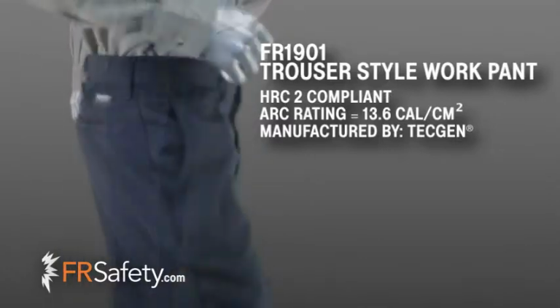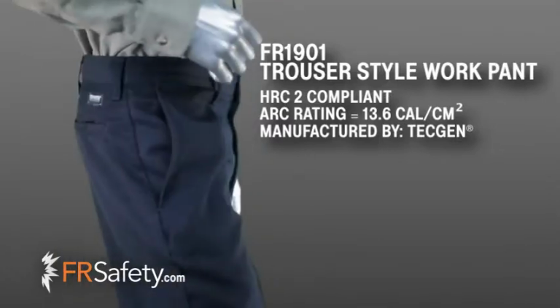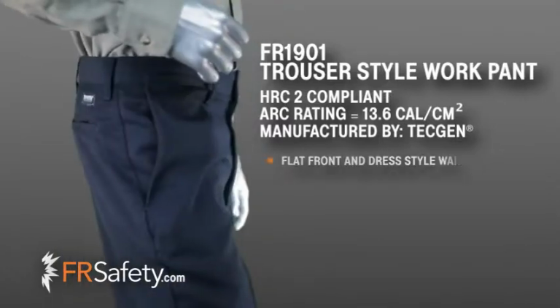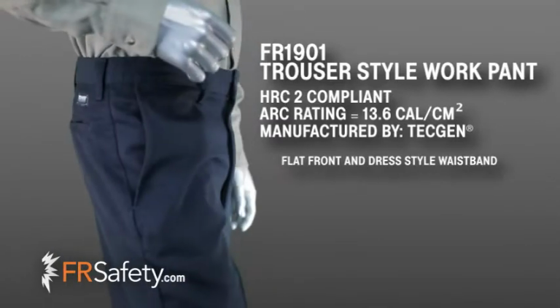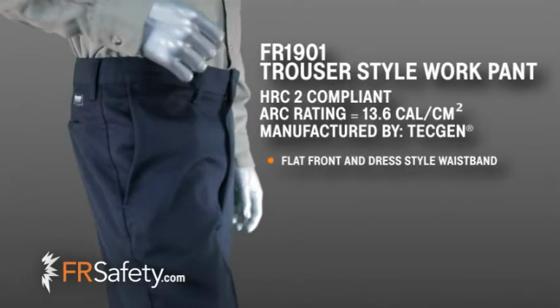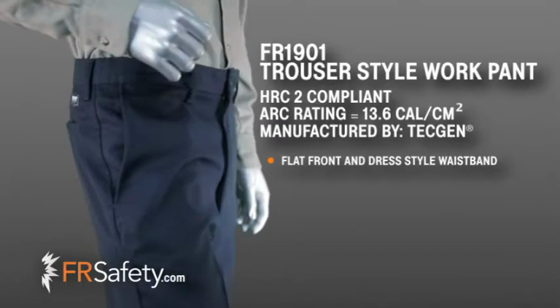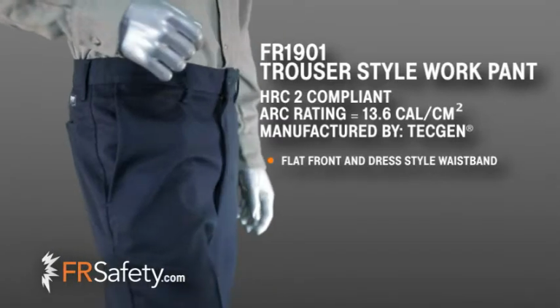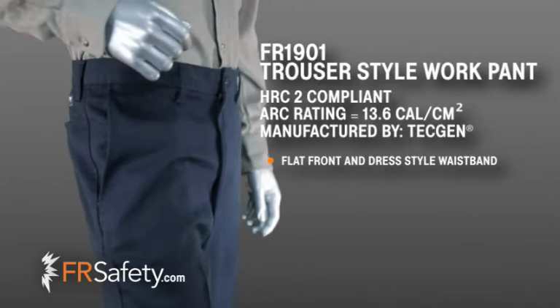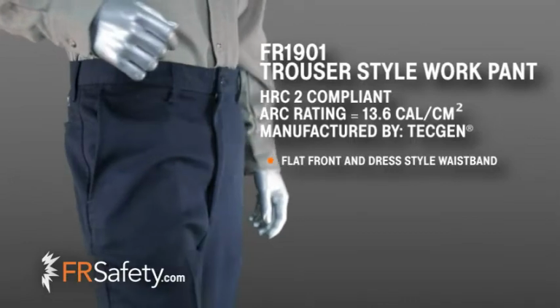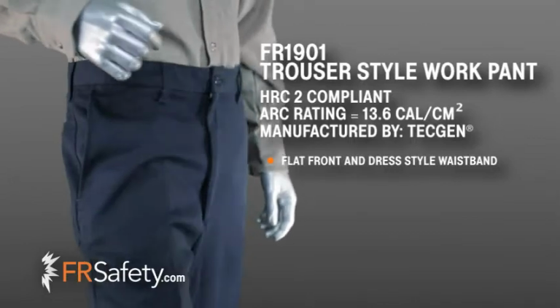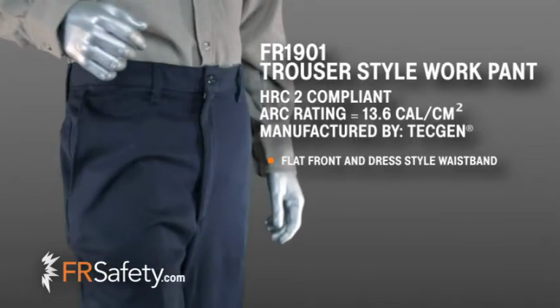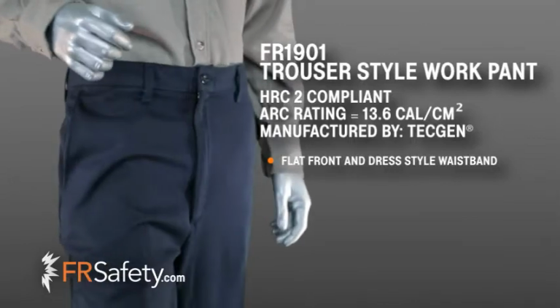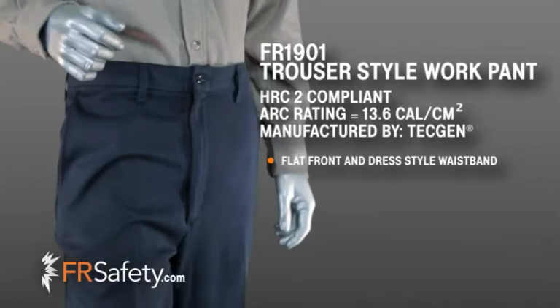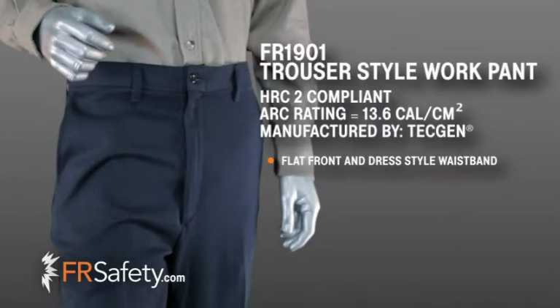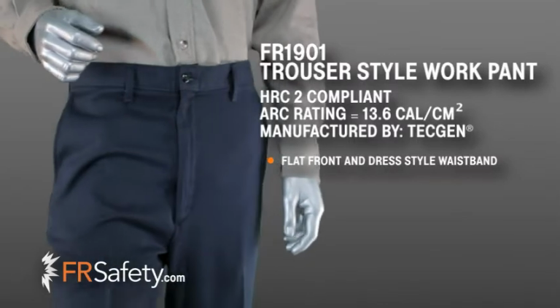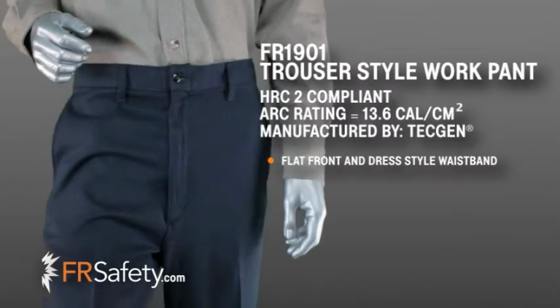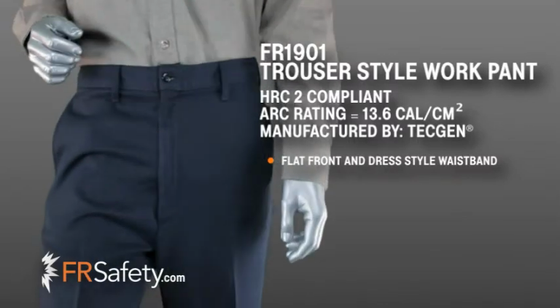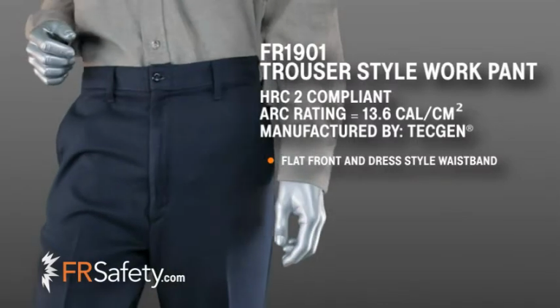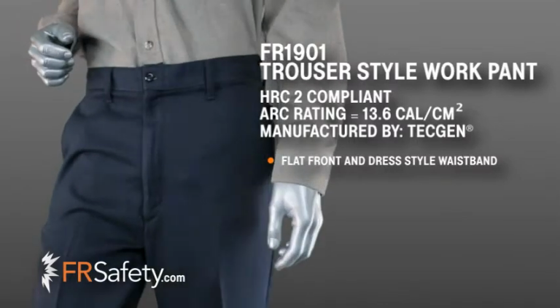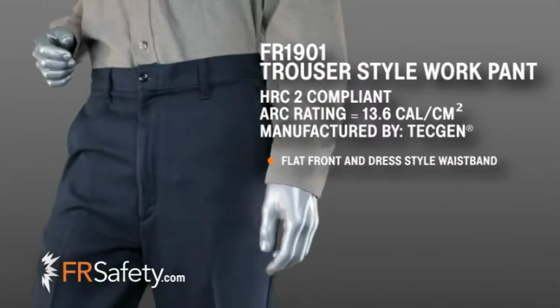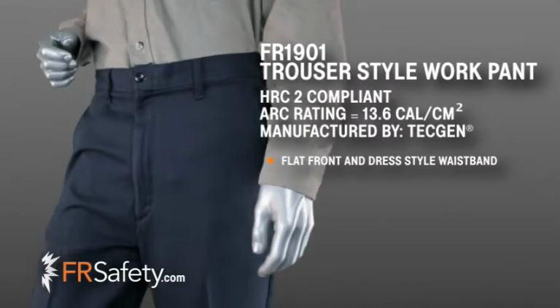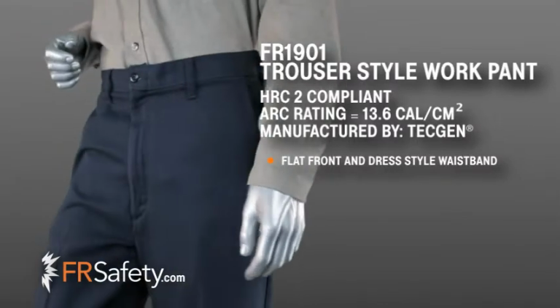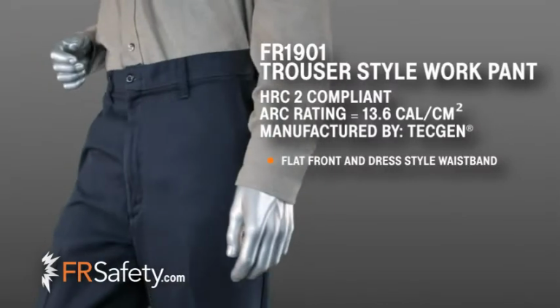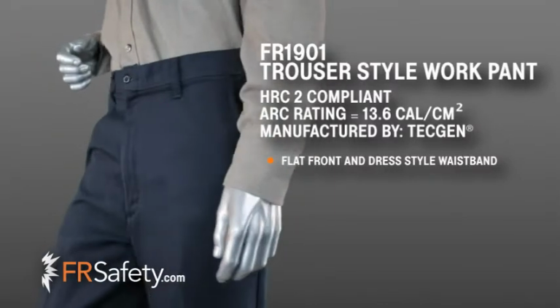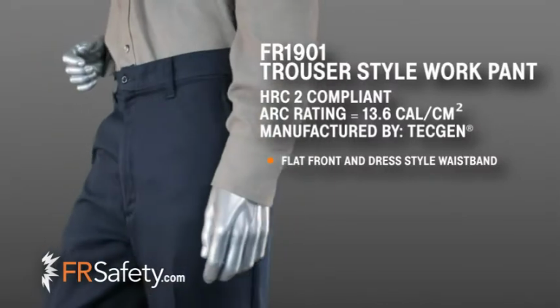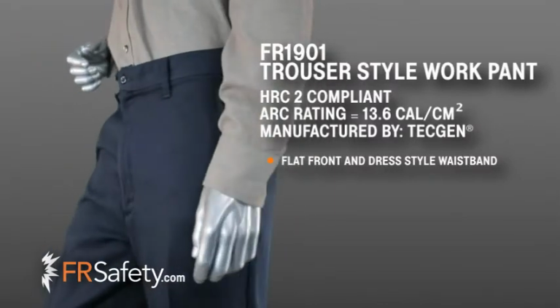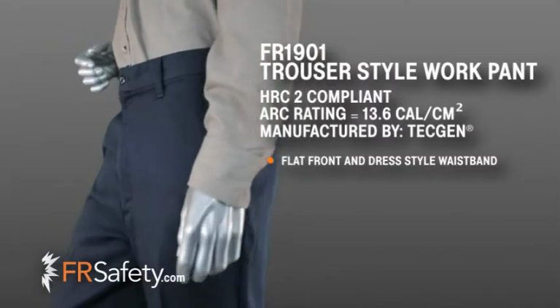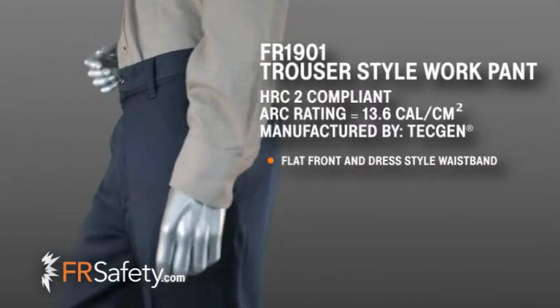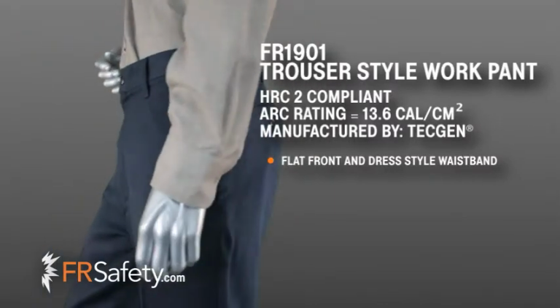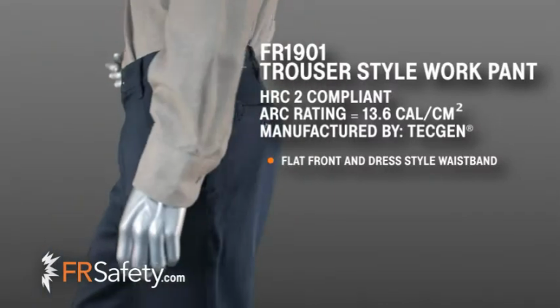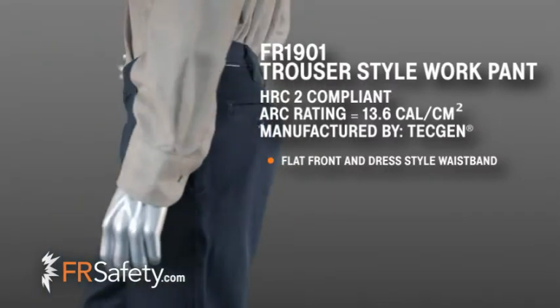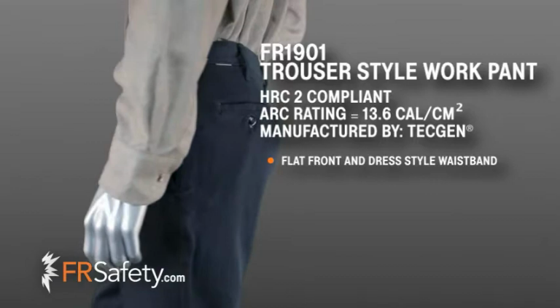They have a flat front and dress style waistband which gives these trousers a classic look that is great for both the office and the field.